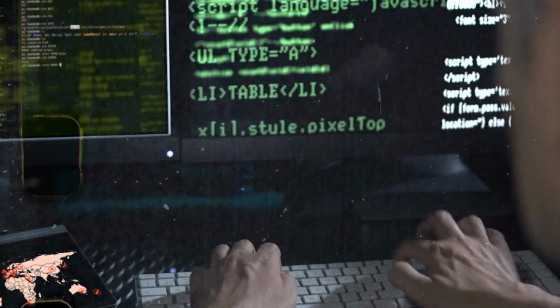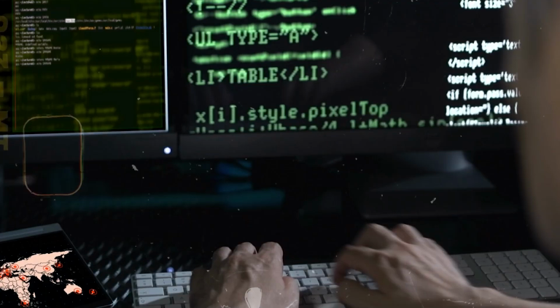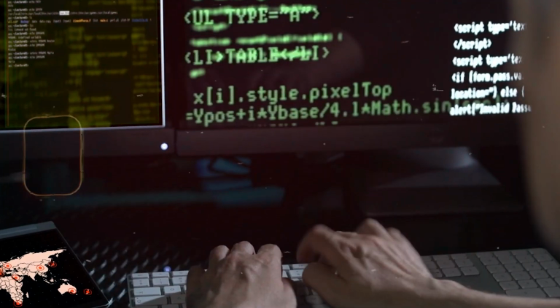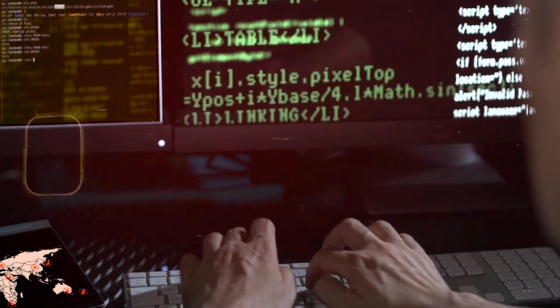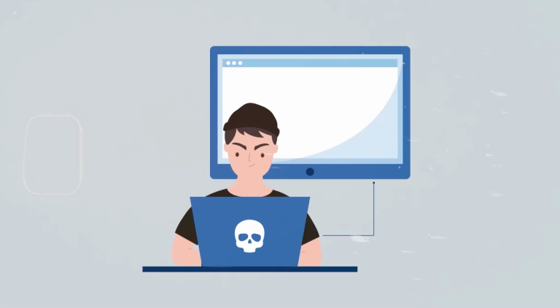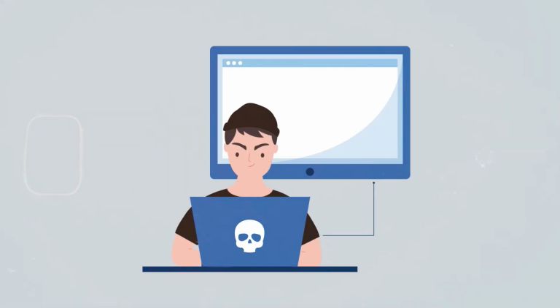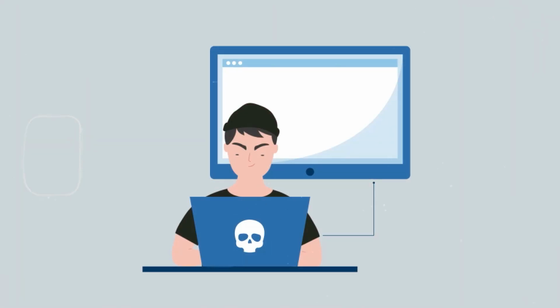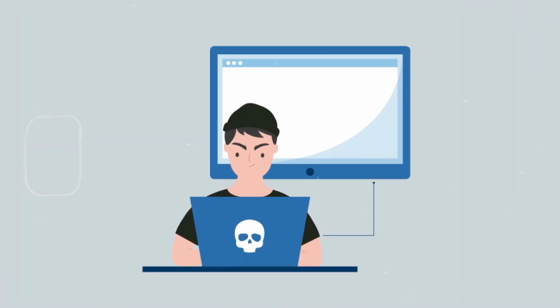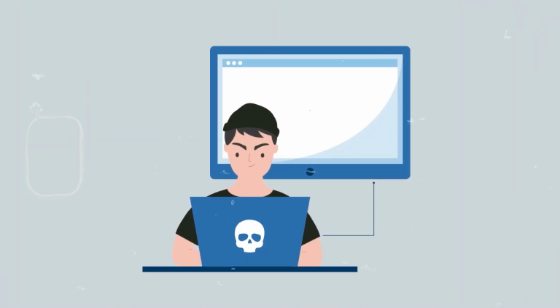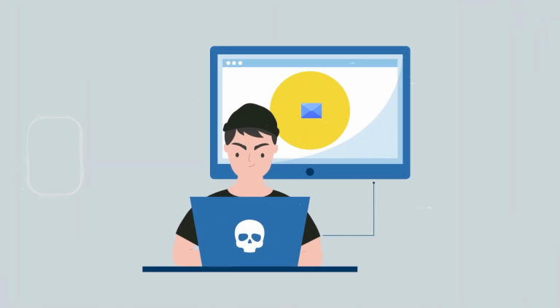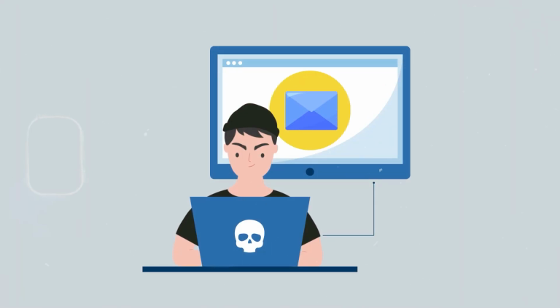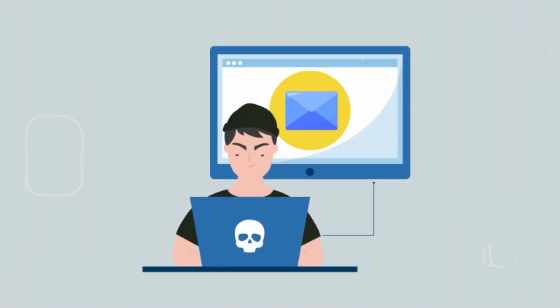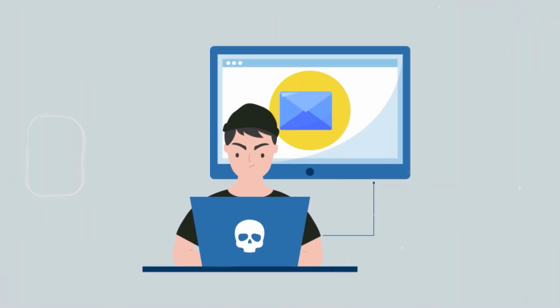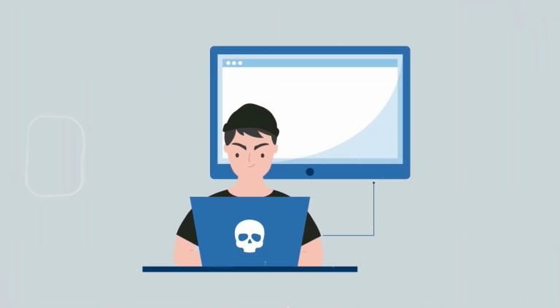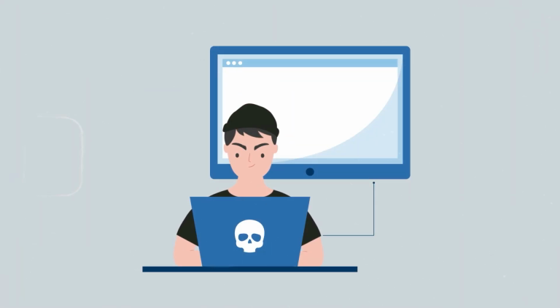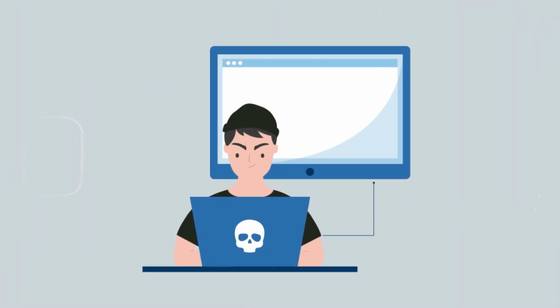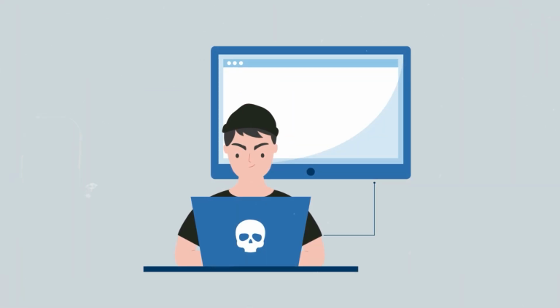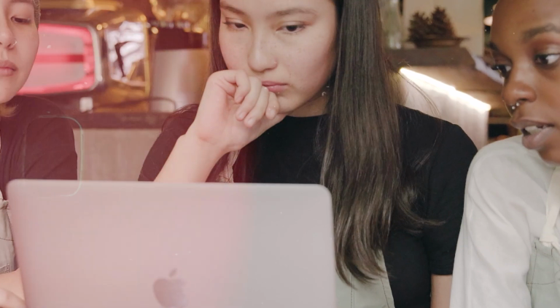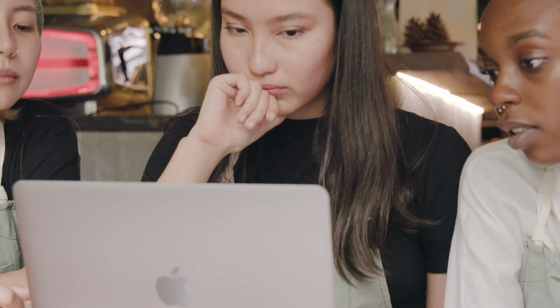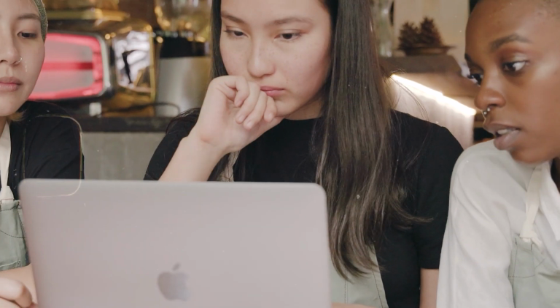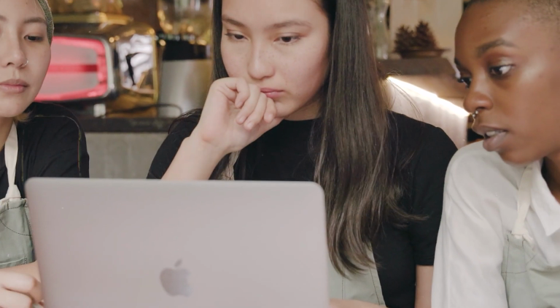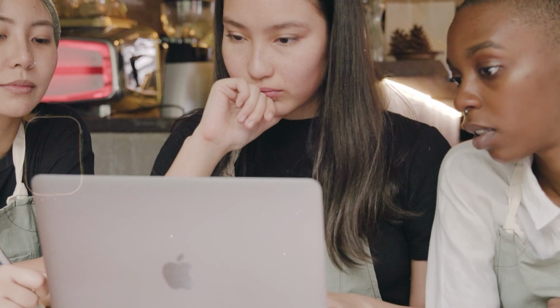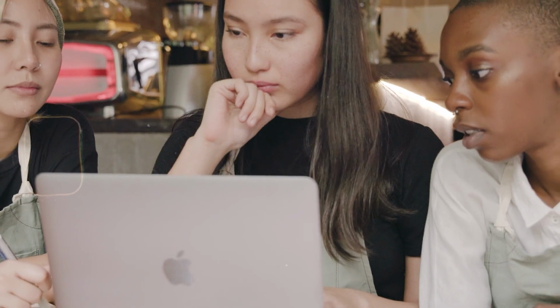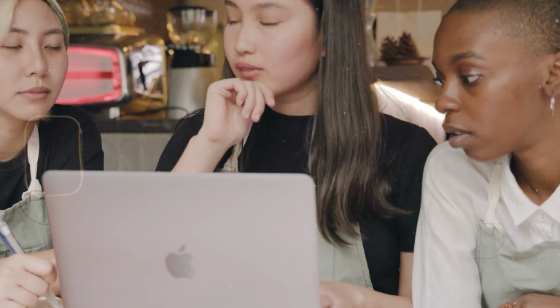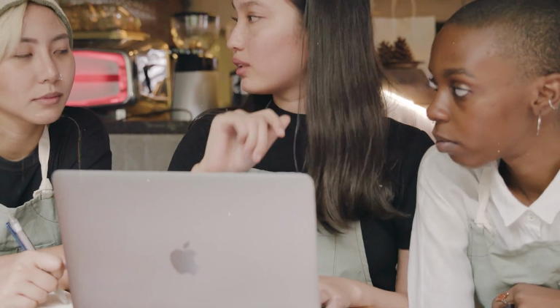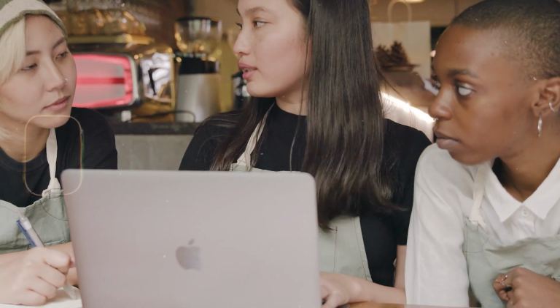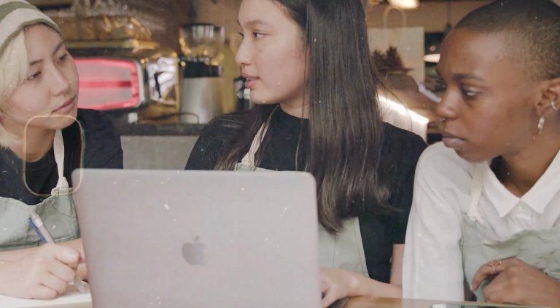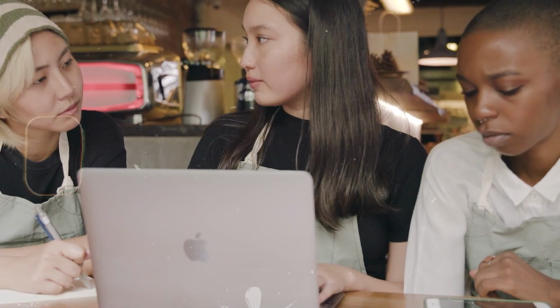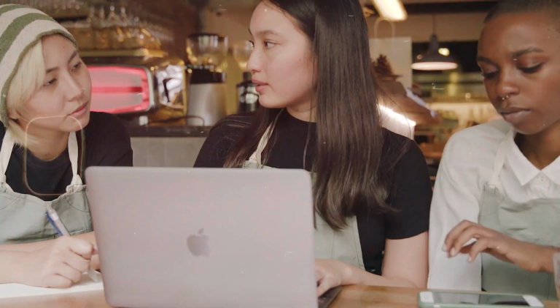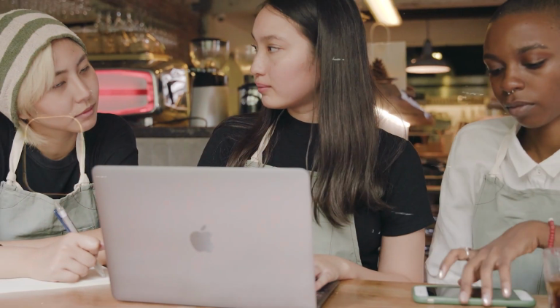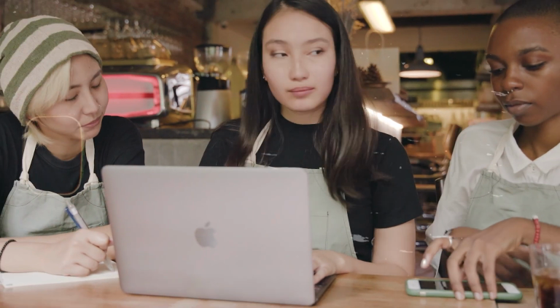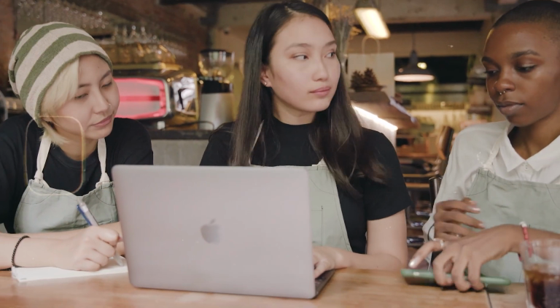In this video, I'm going to show you what this means for you, Apple user. So without further ado, let's get right into it.